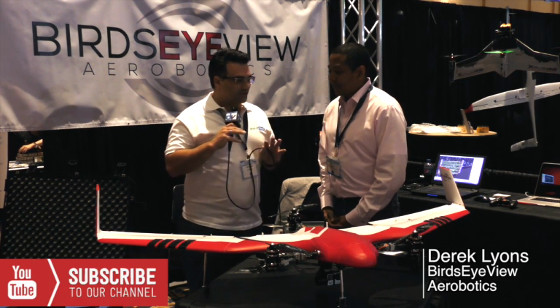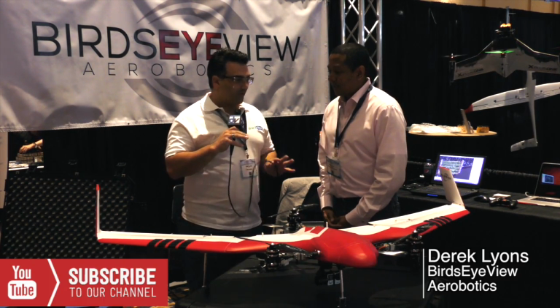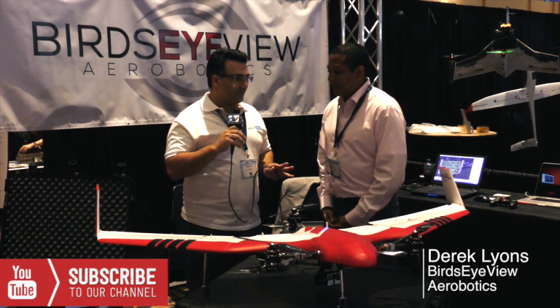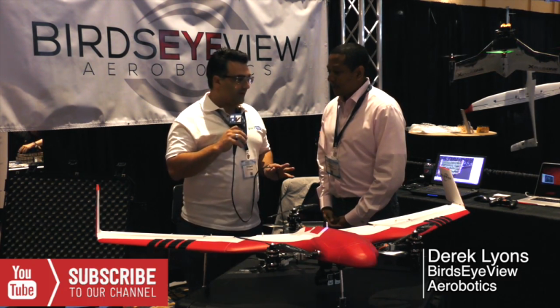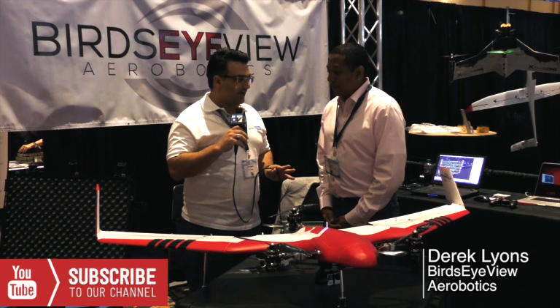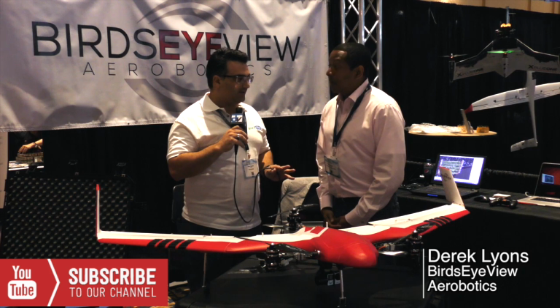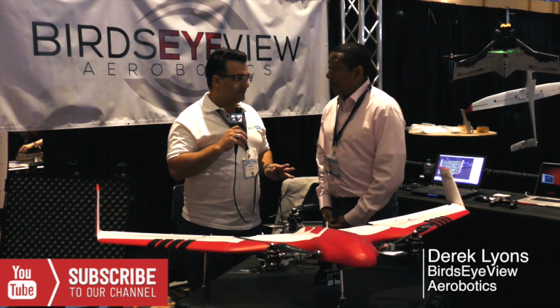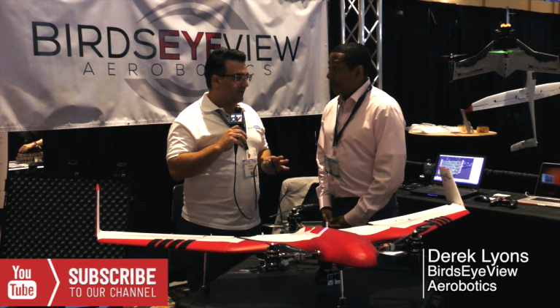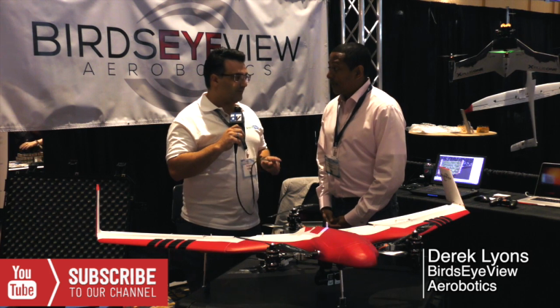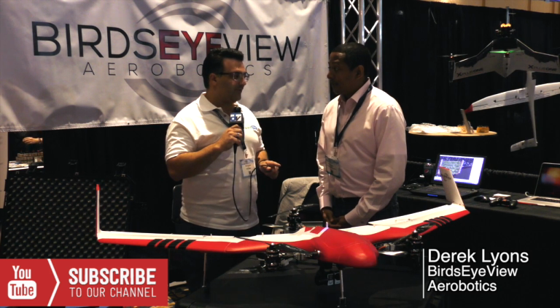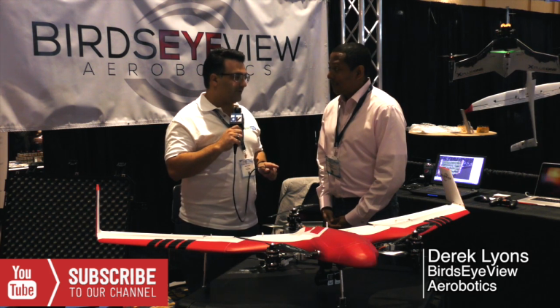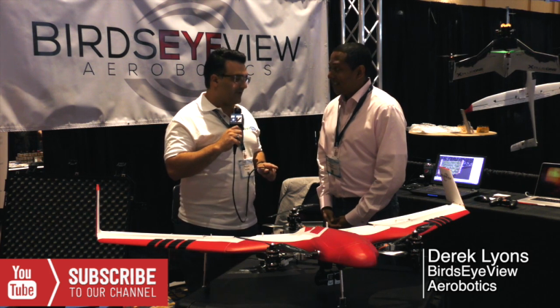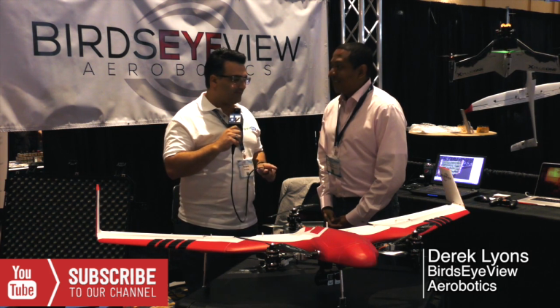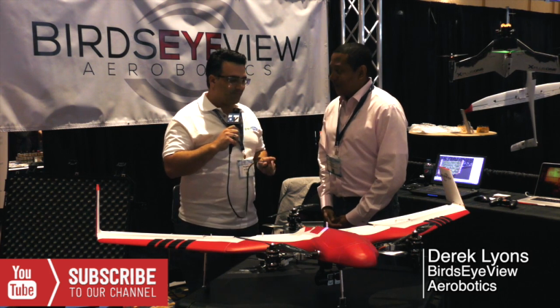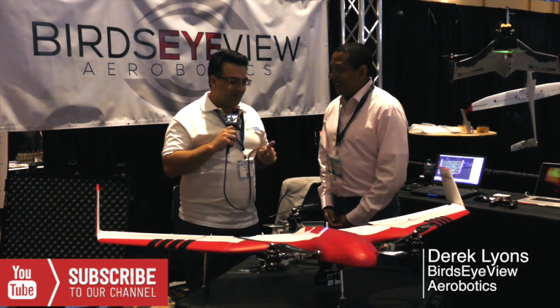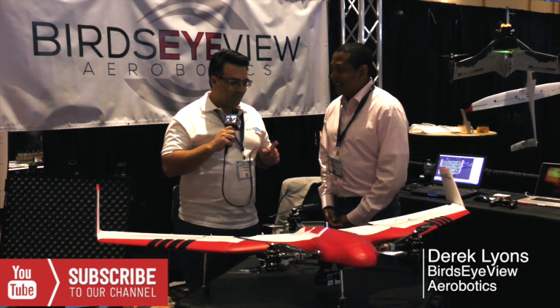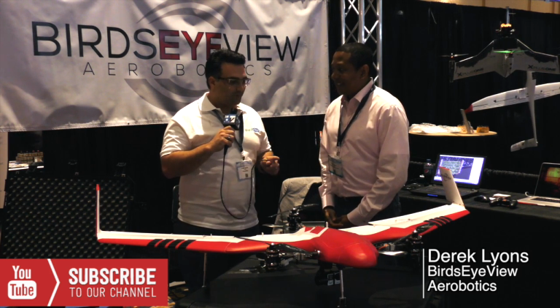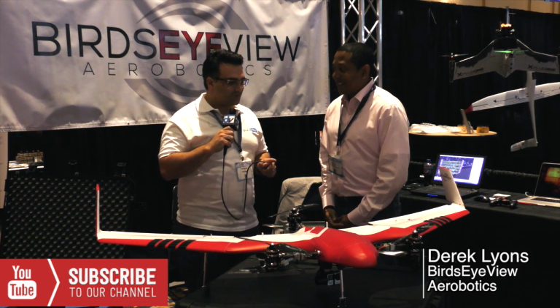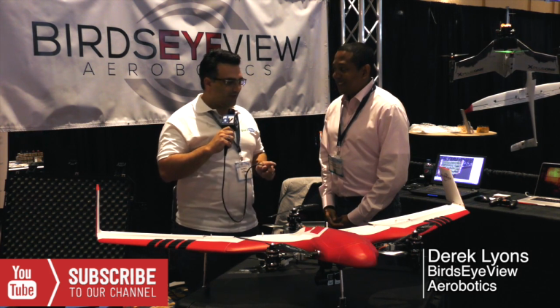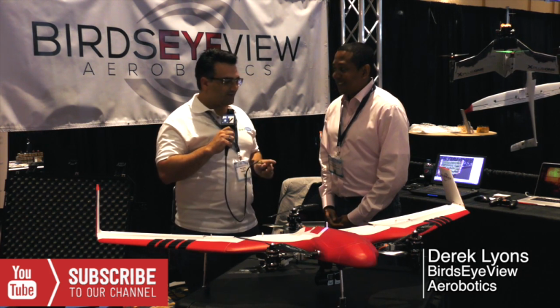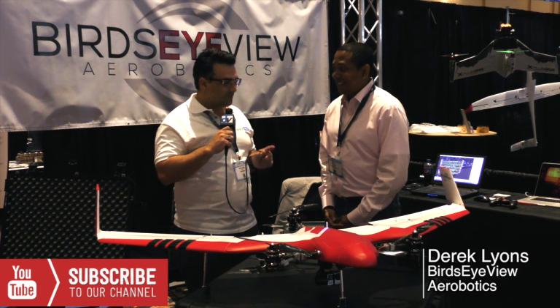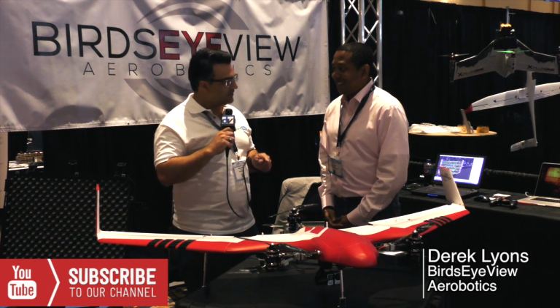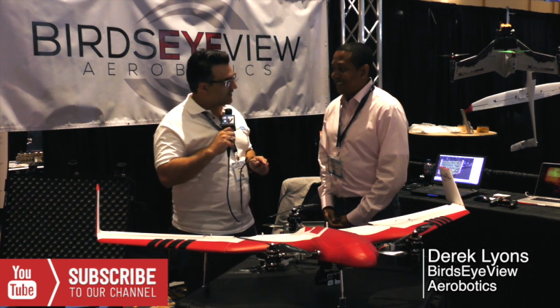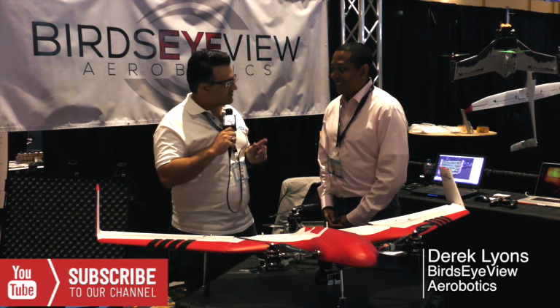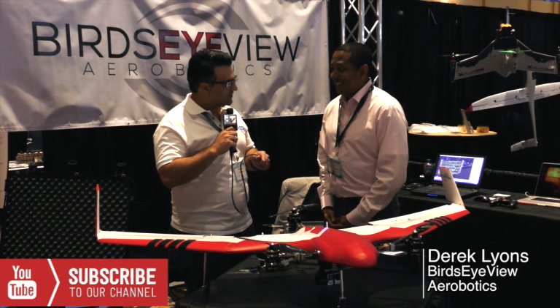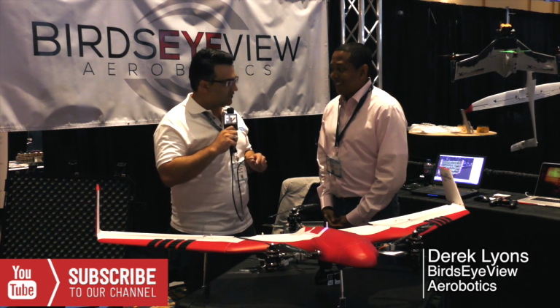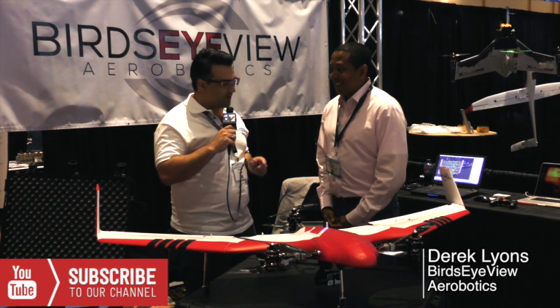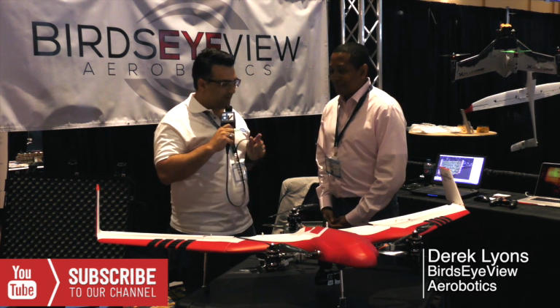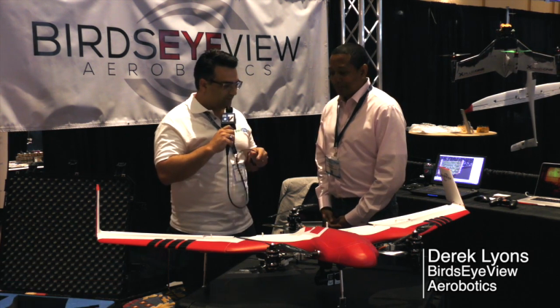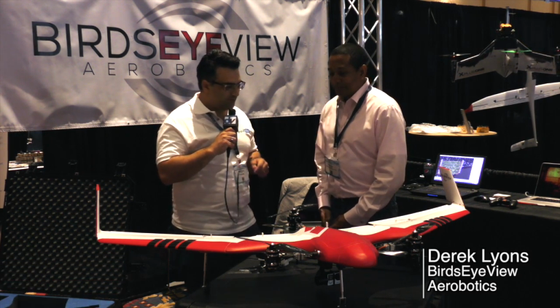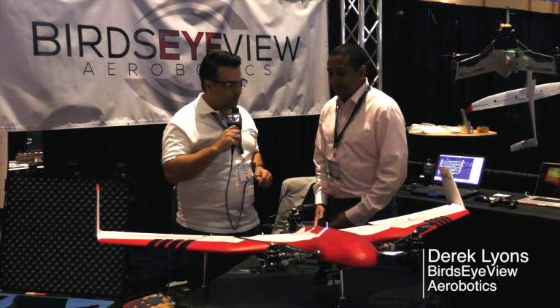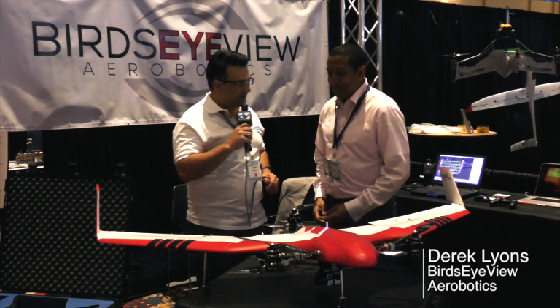Now it's all ready to fly — haven't flown it yet. We're really excited. So, we're here today — tell us a little bit about the new model.